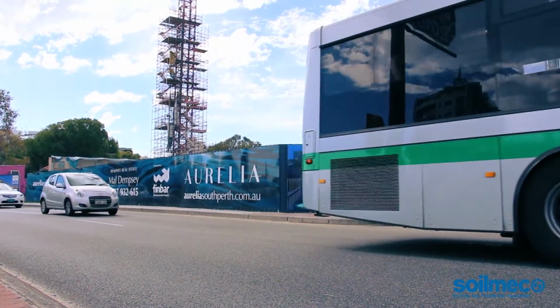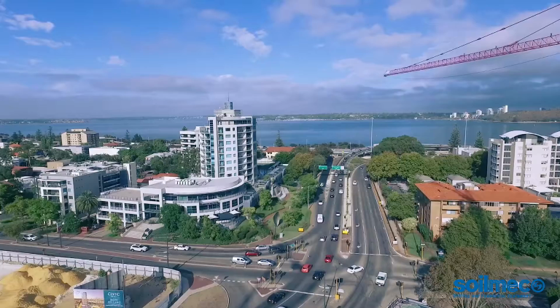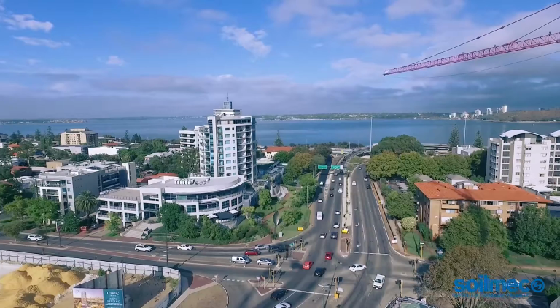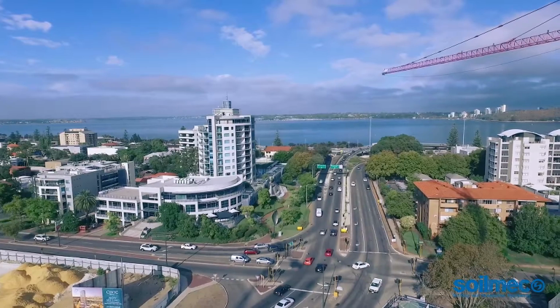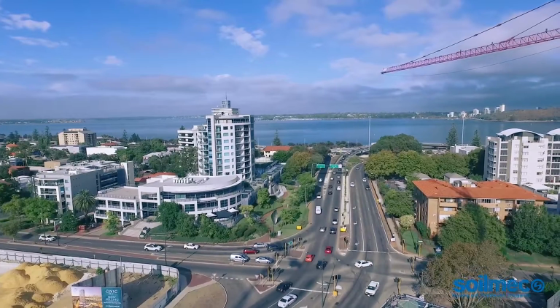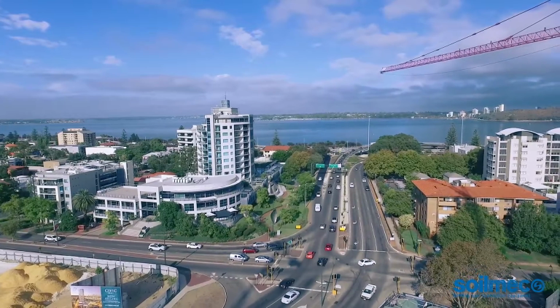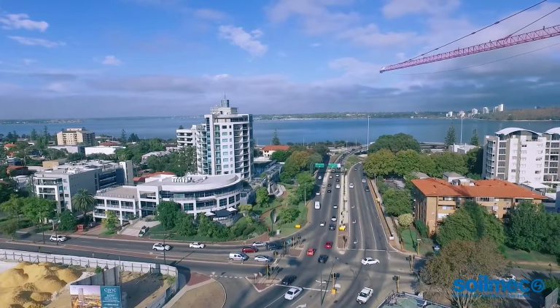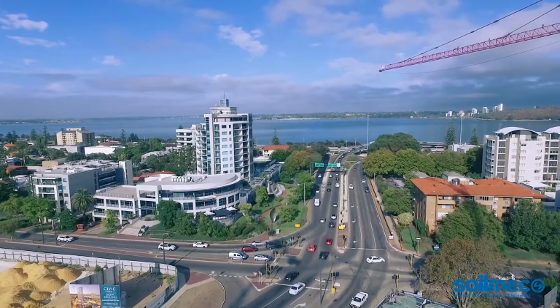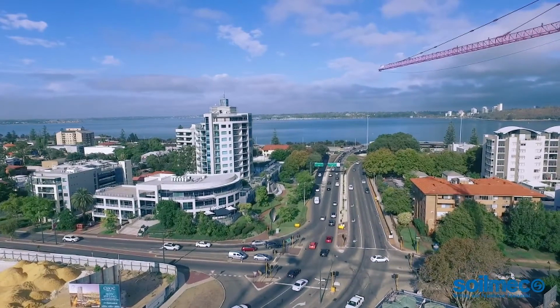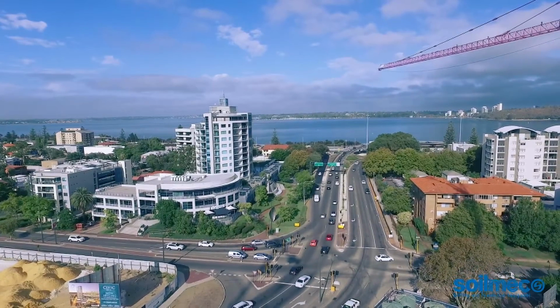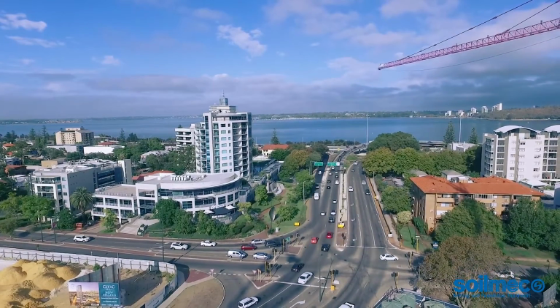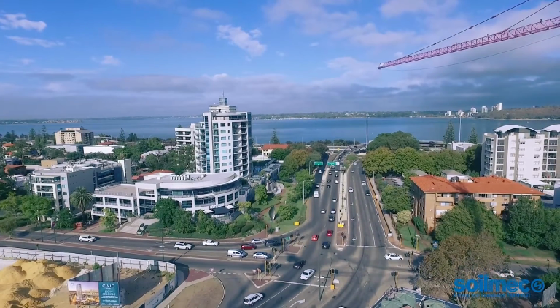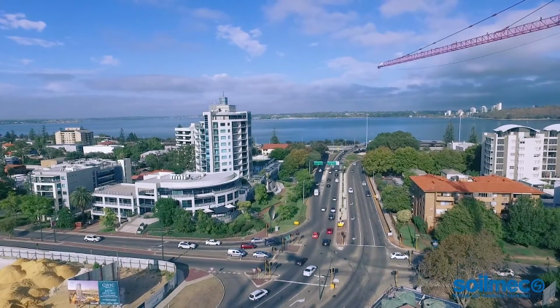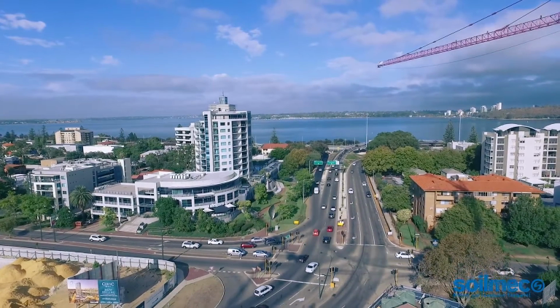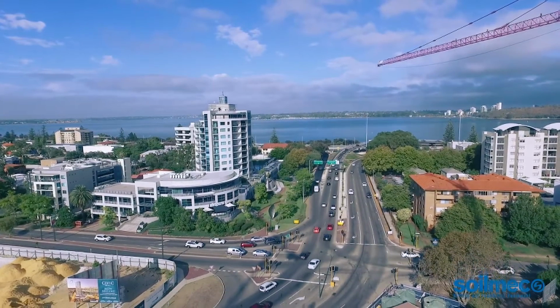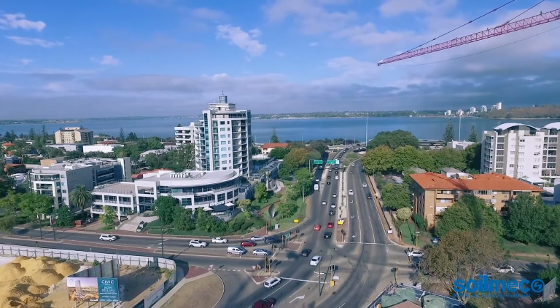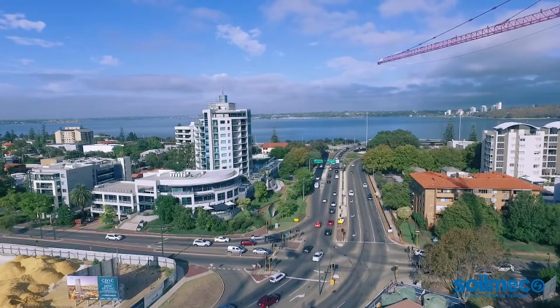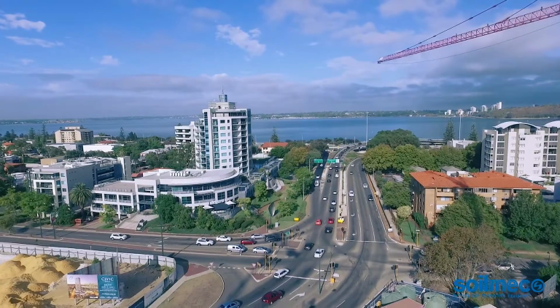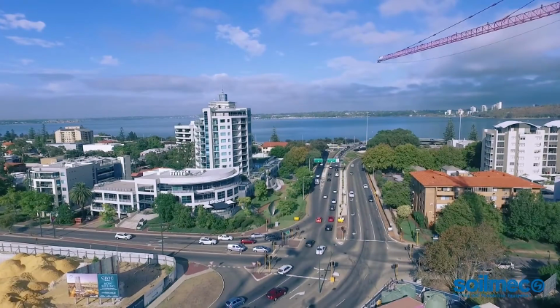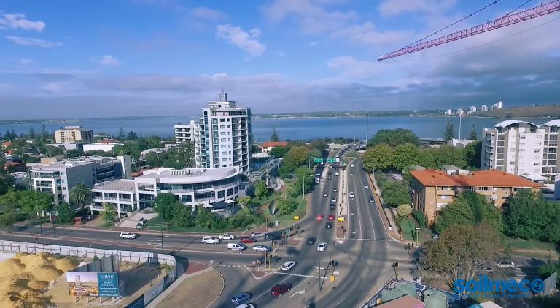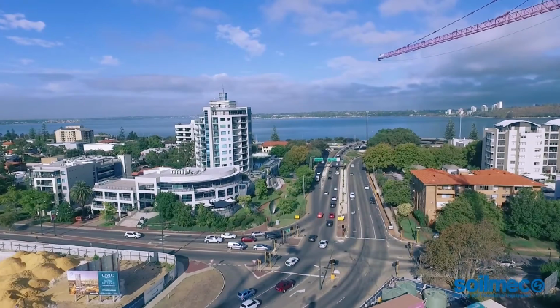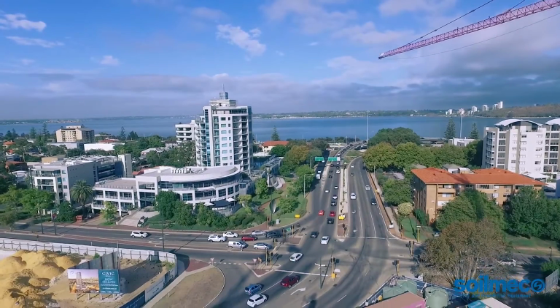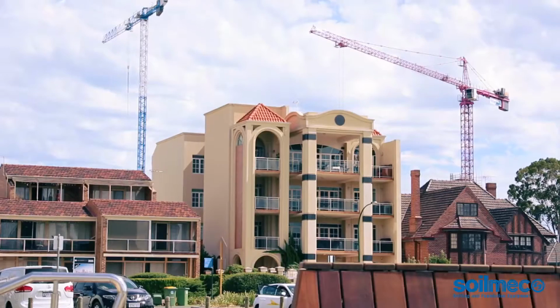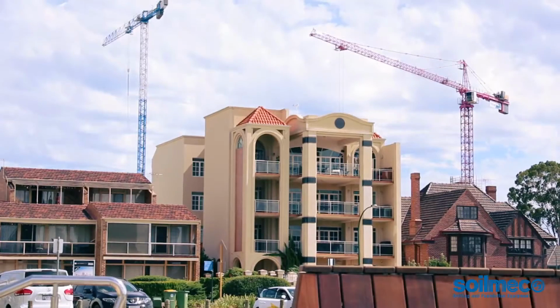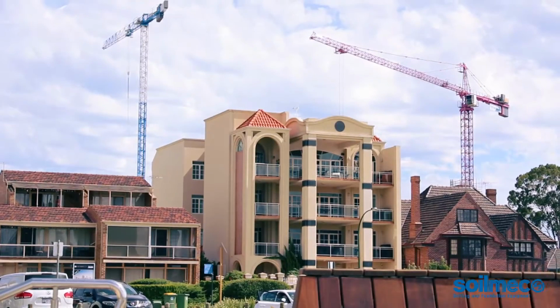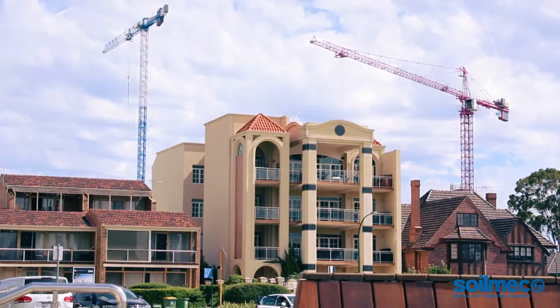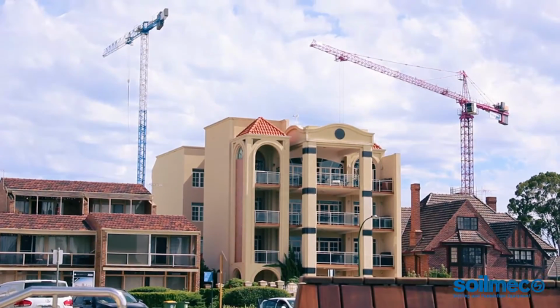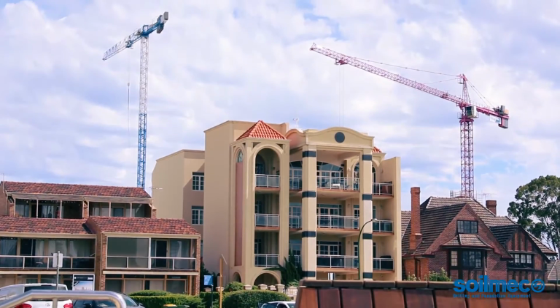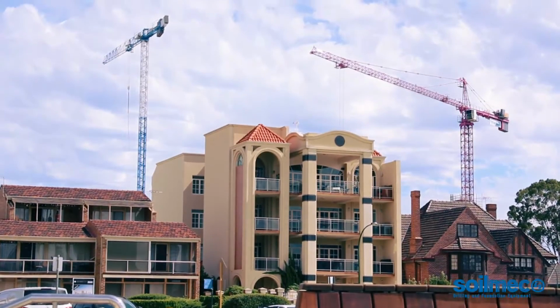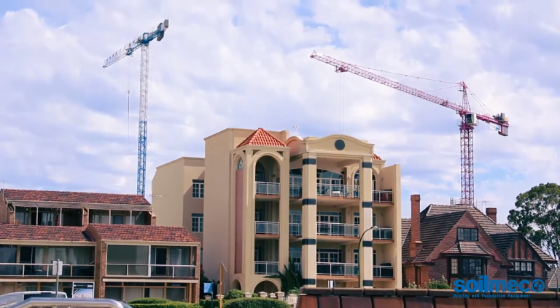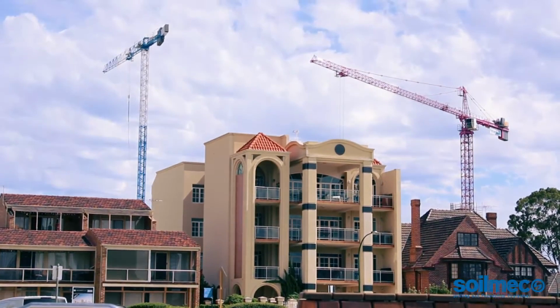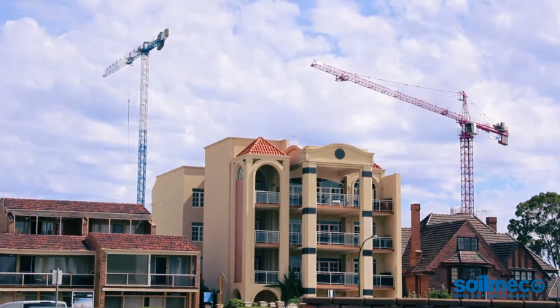When finished, this tower will consist of one, two and three bedroom apartments in a stunning location.